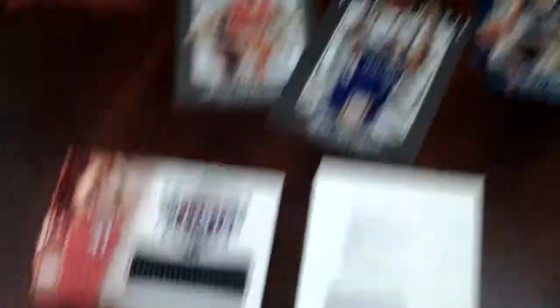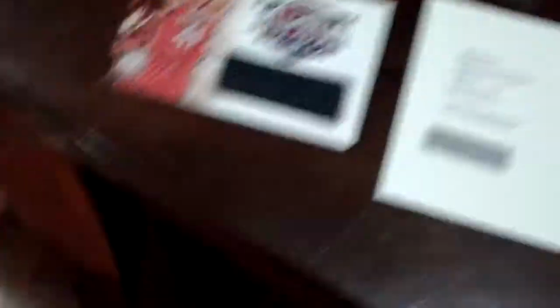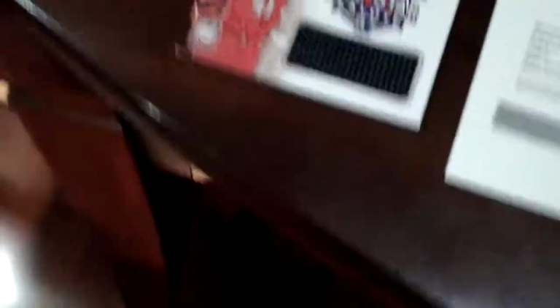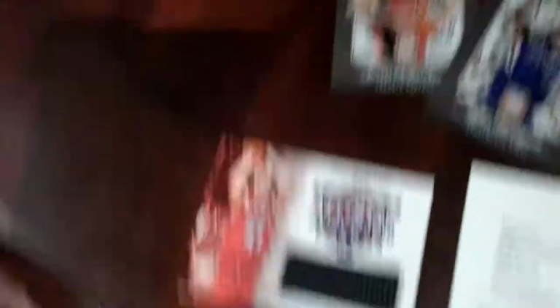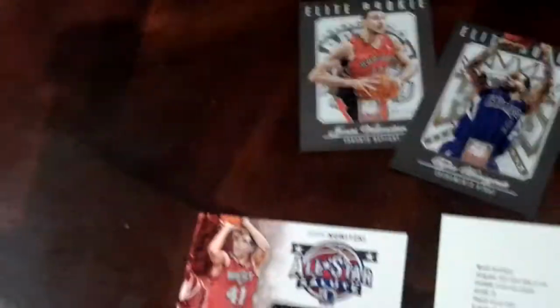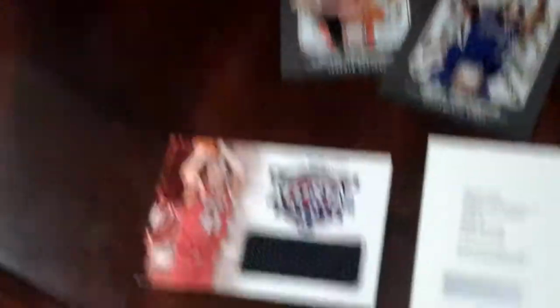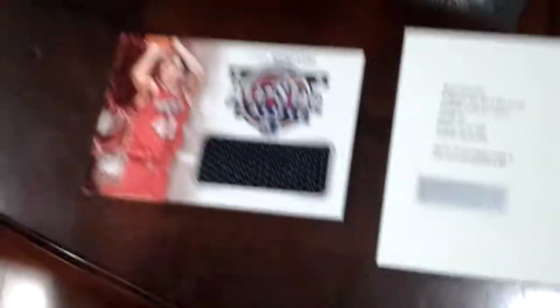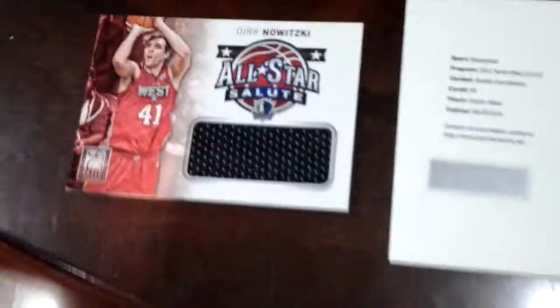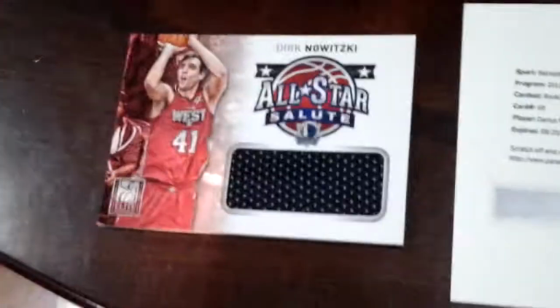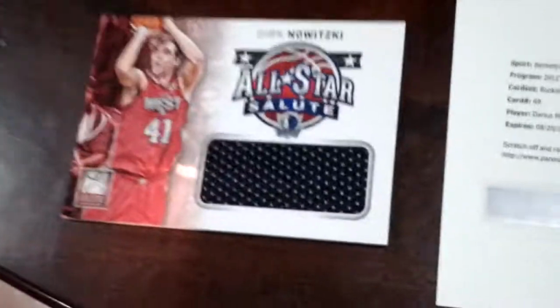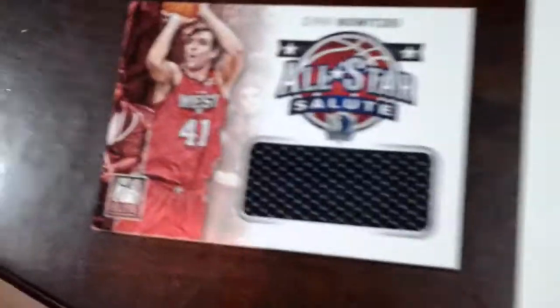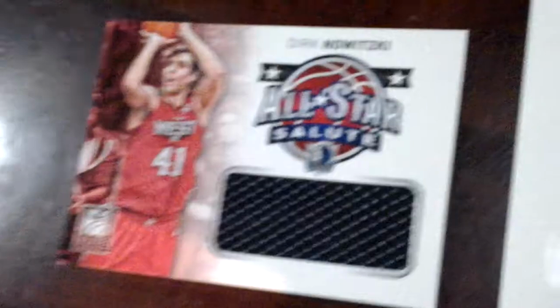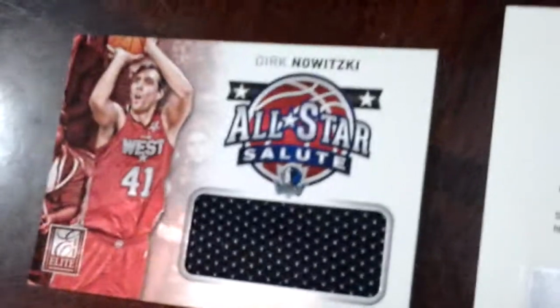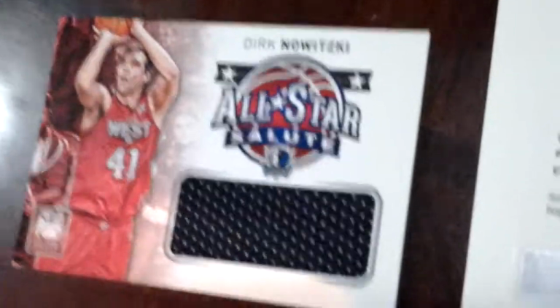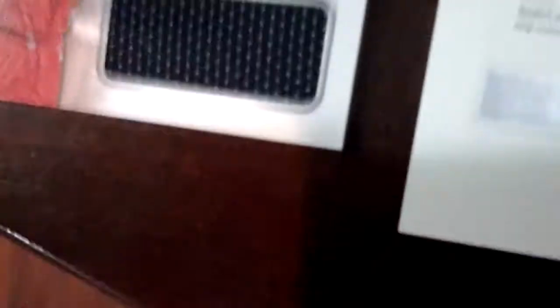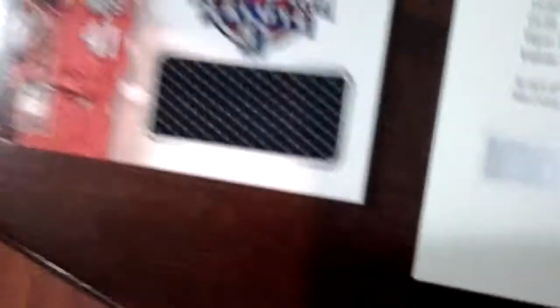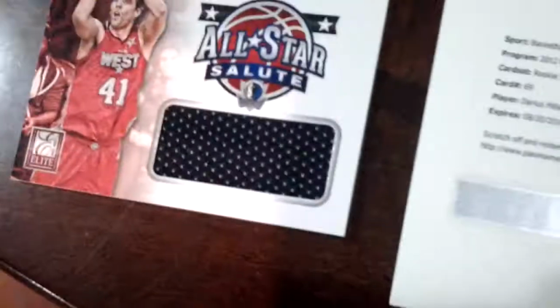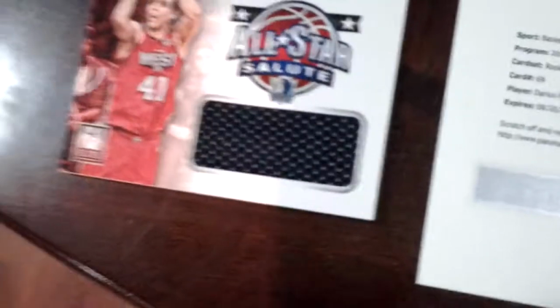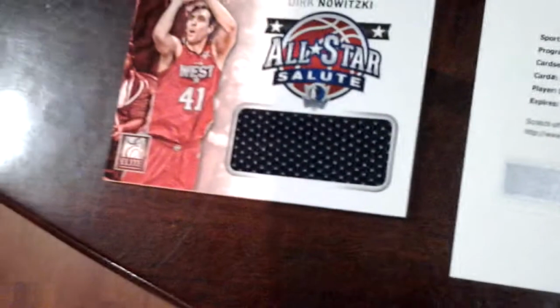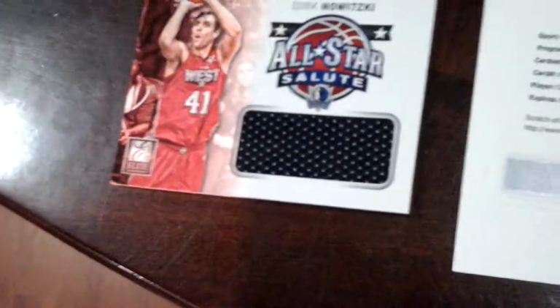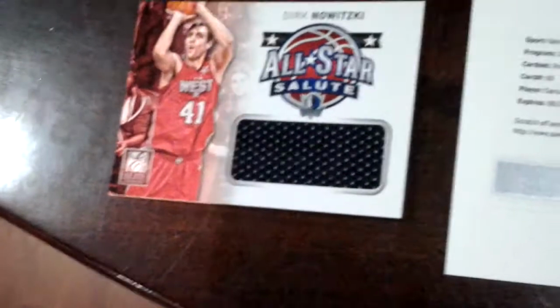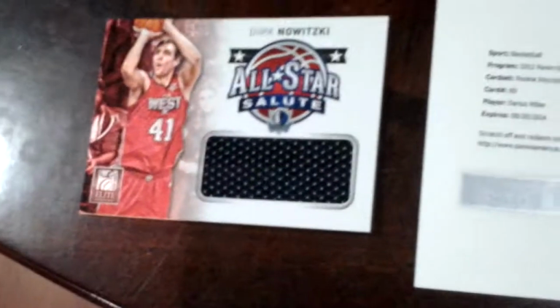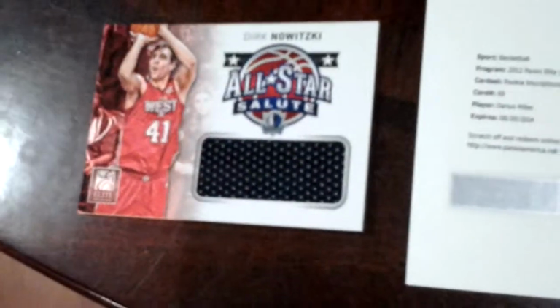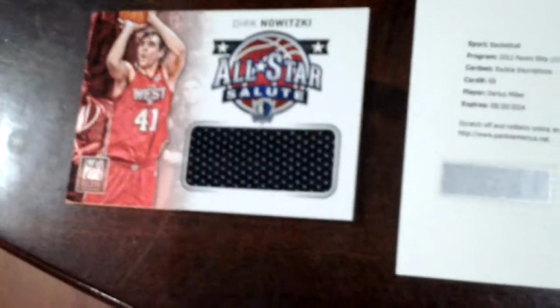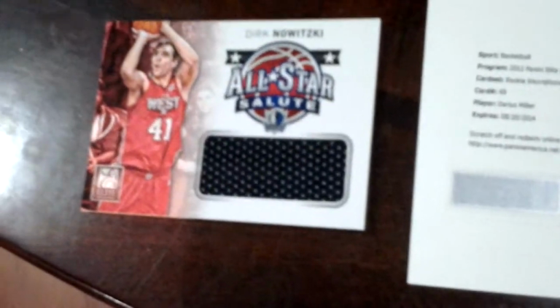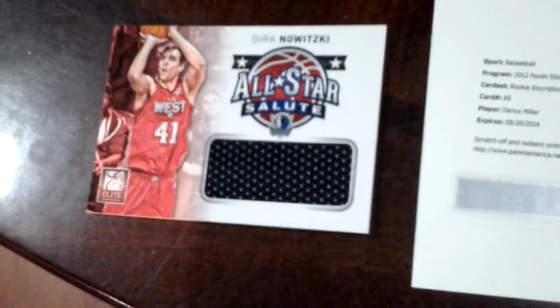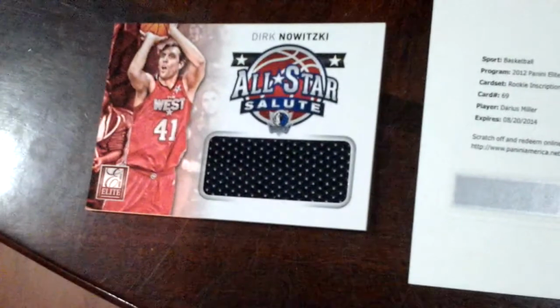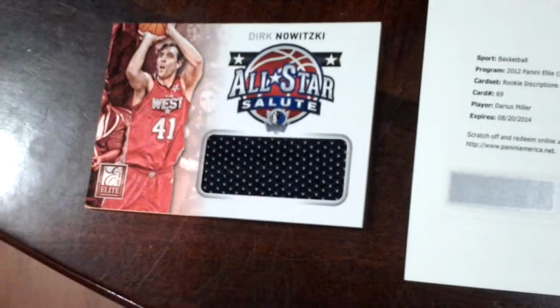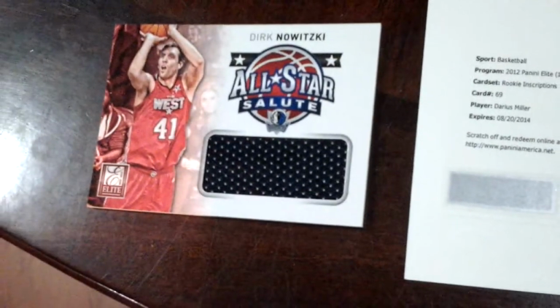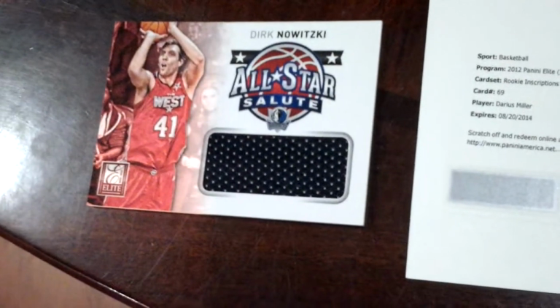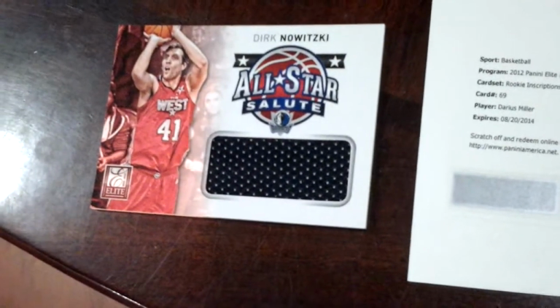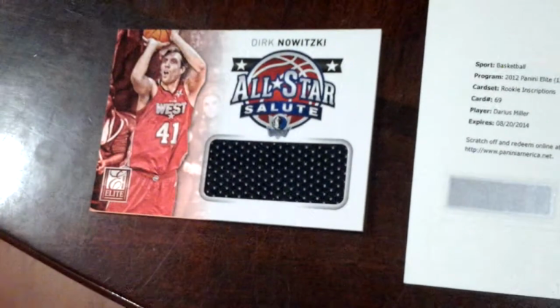And this is my jersey. It's an All-Star Salute — to Dirt.